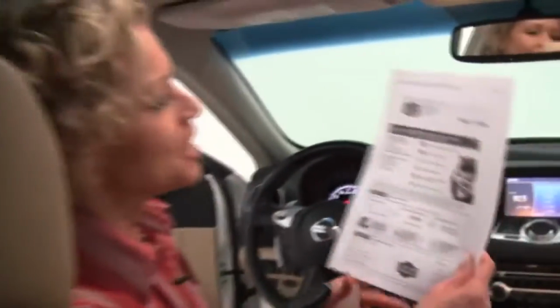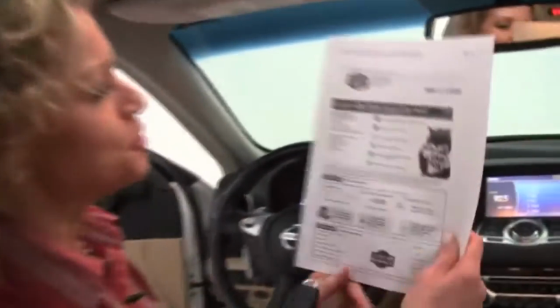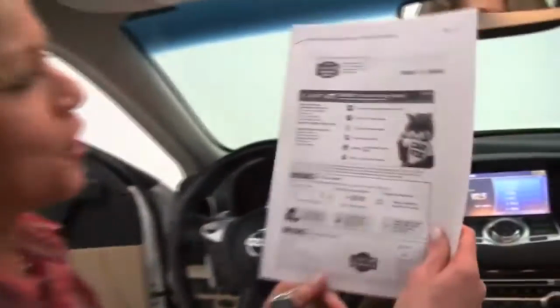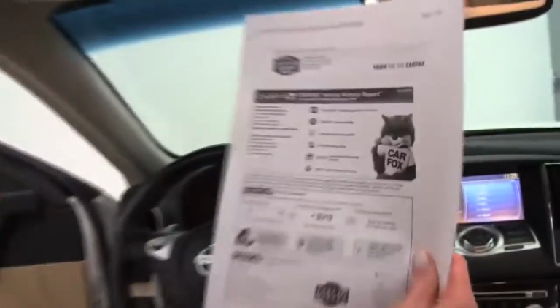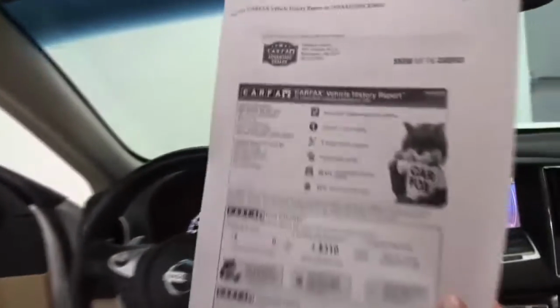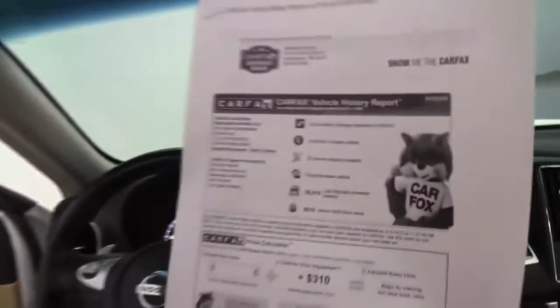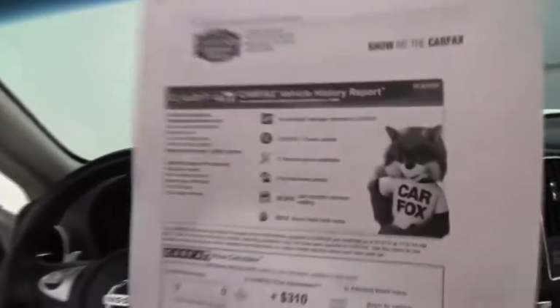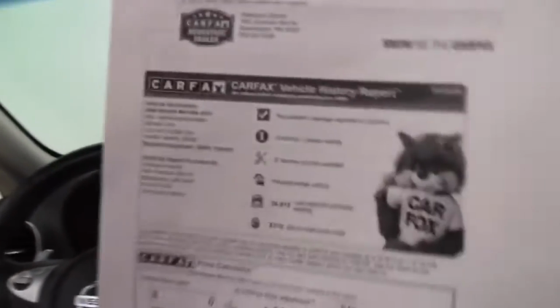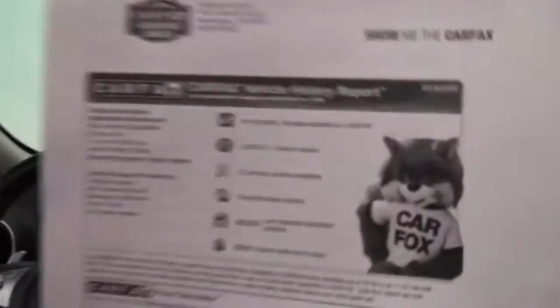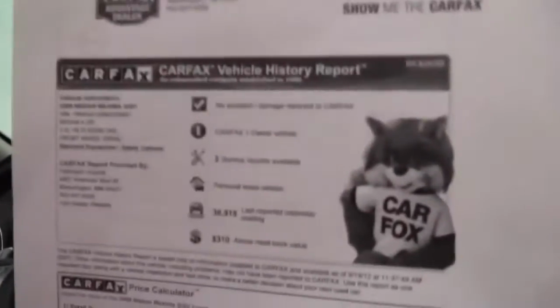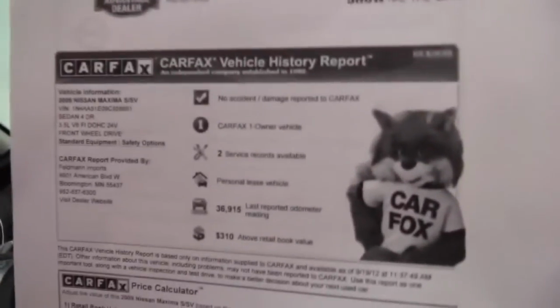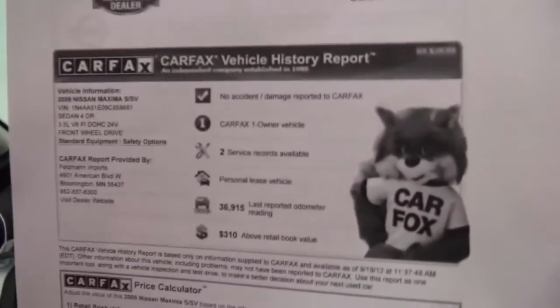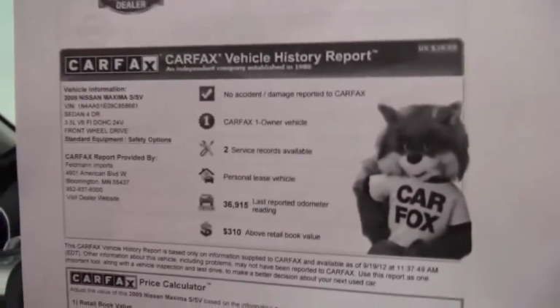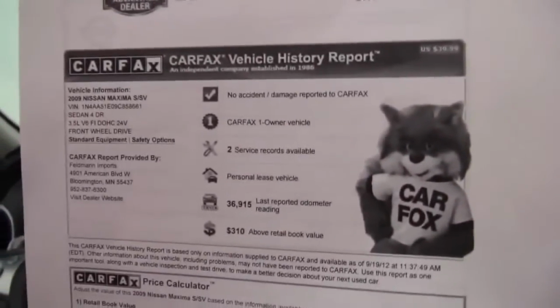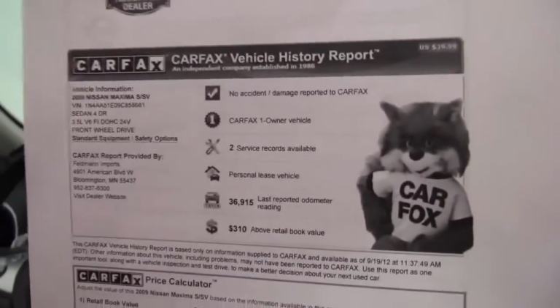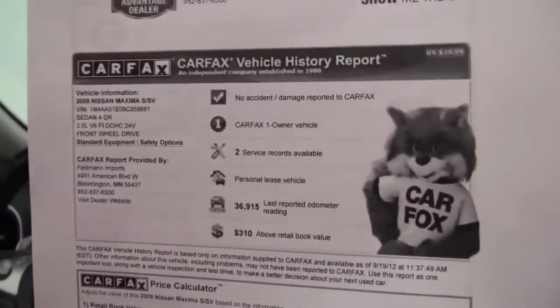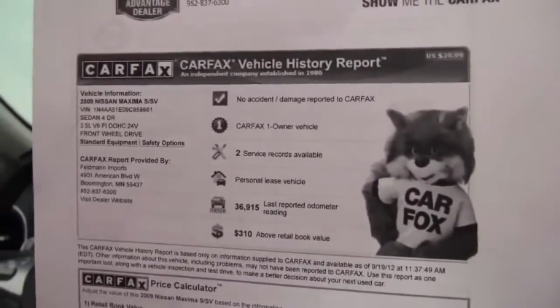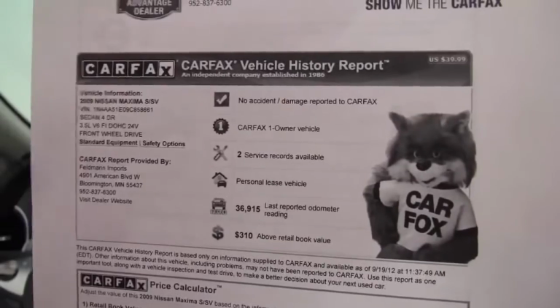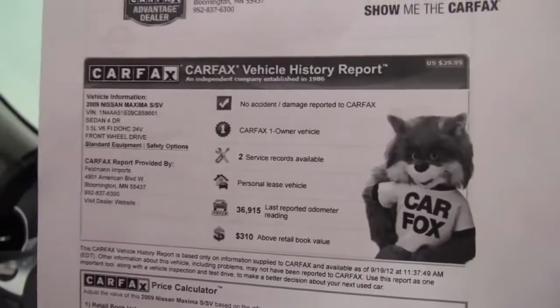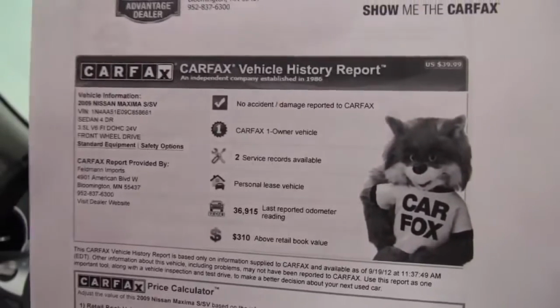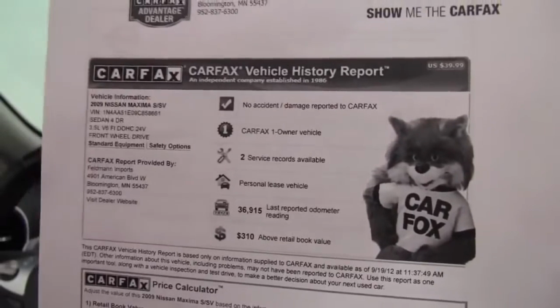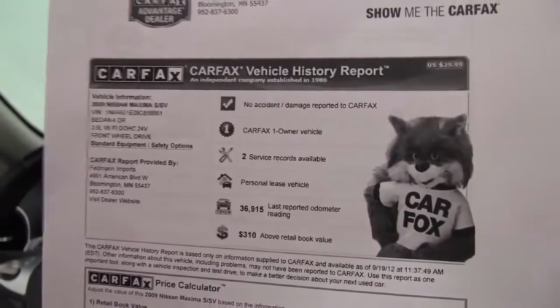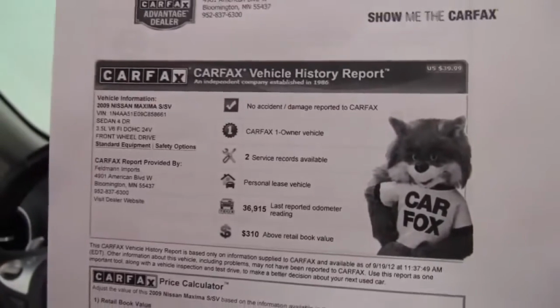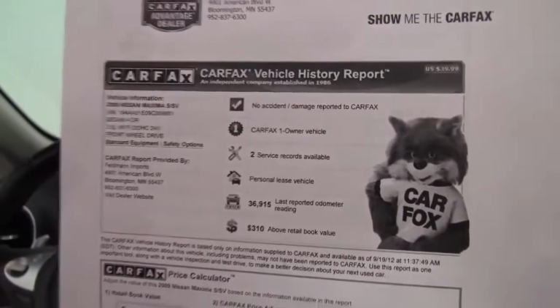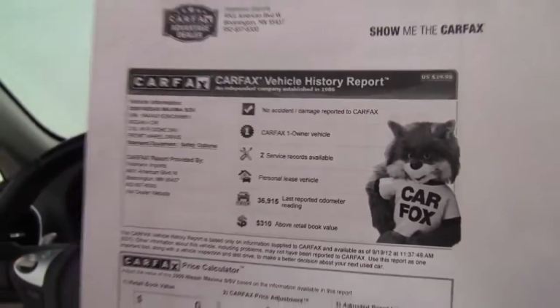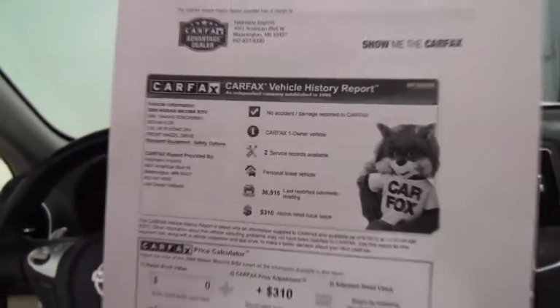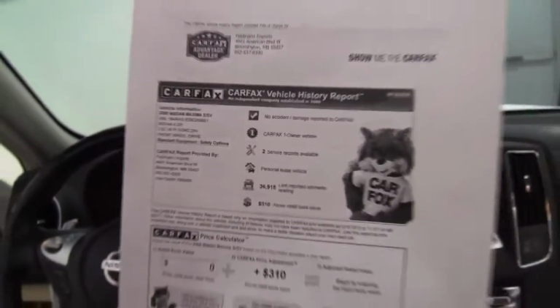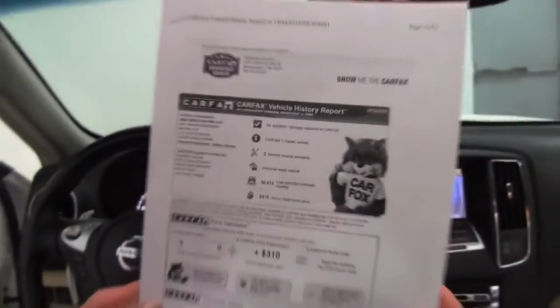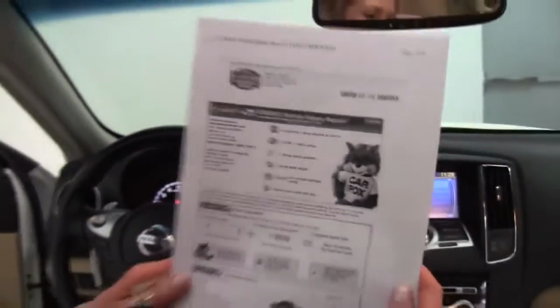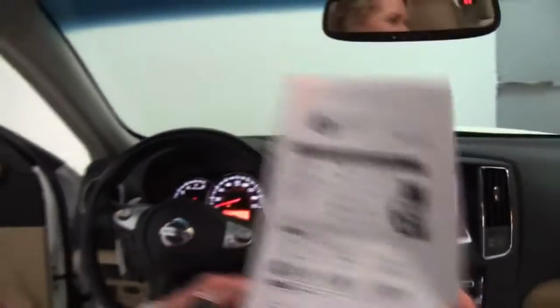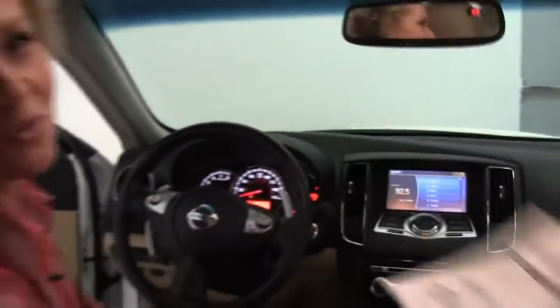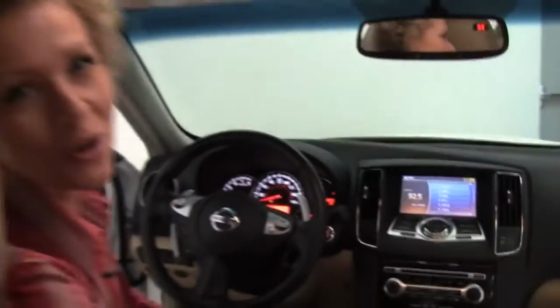Here's your Carfax. No accidents or damage. Like I said, this is a one-owner vehicle, and we do have a couple of service records available for you.